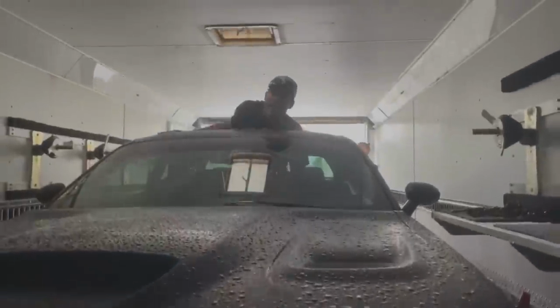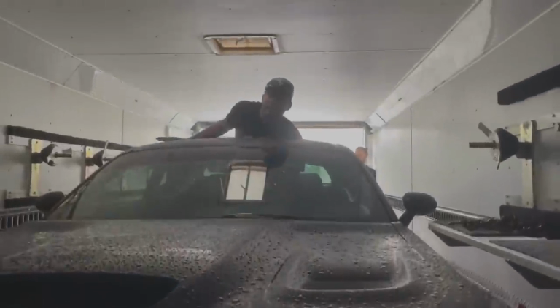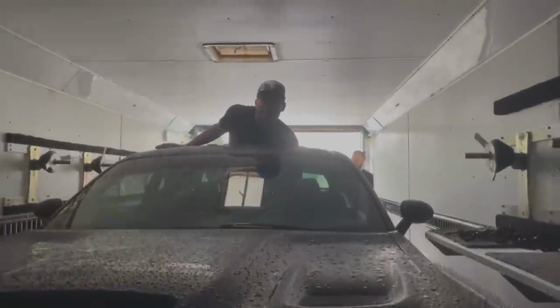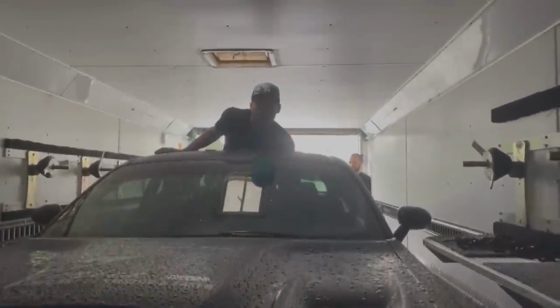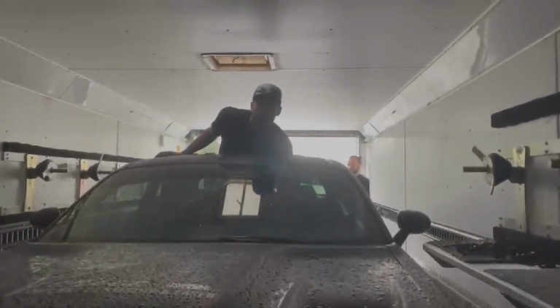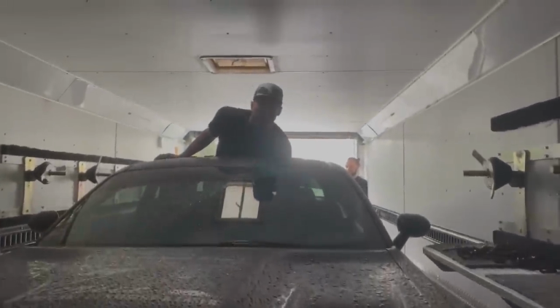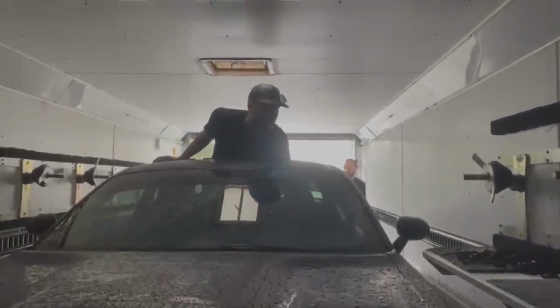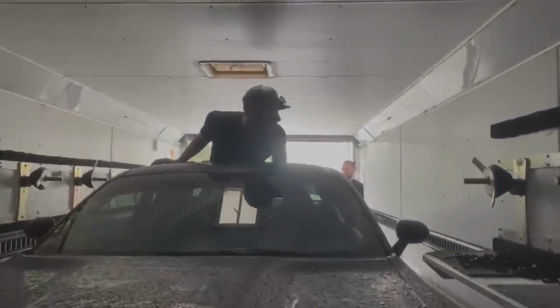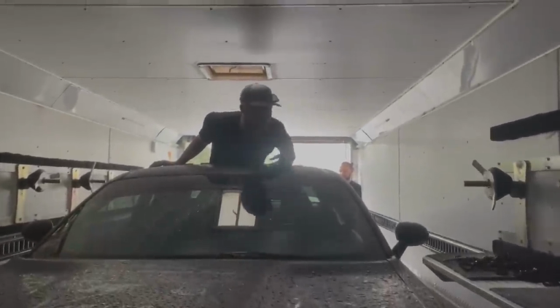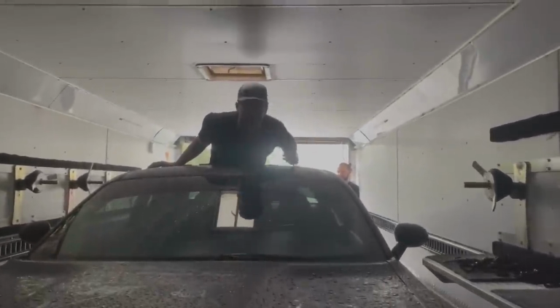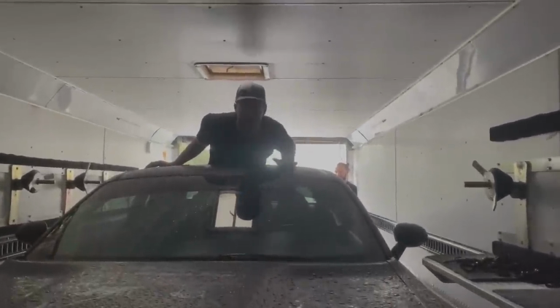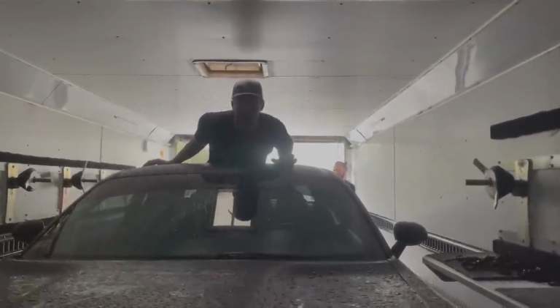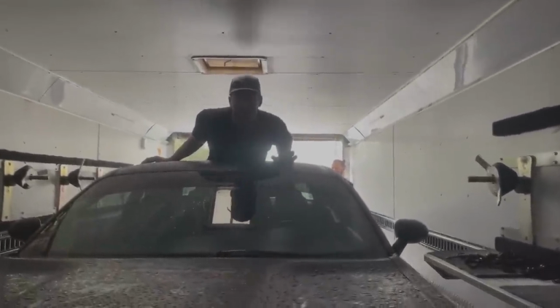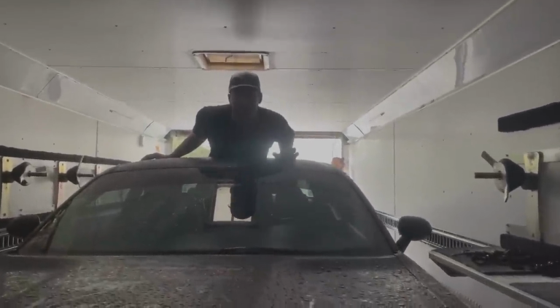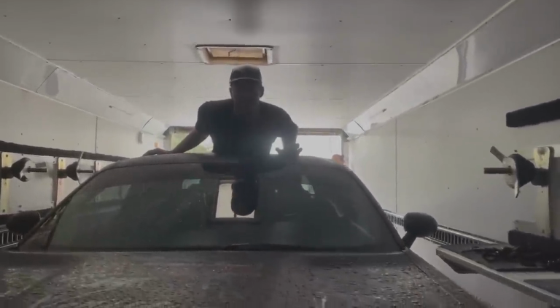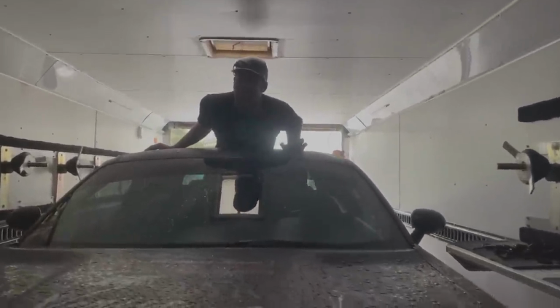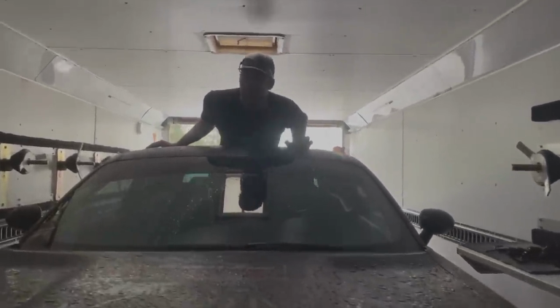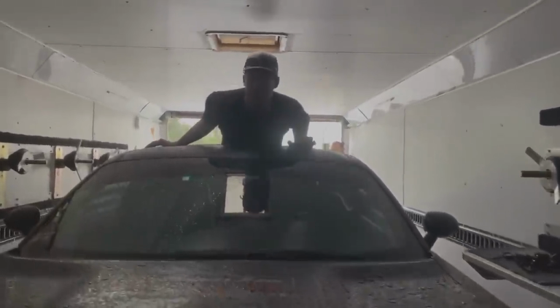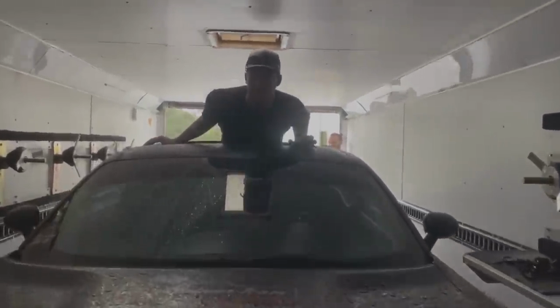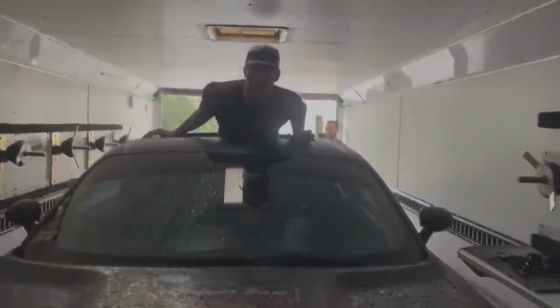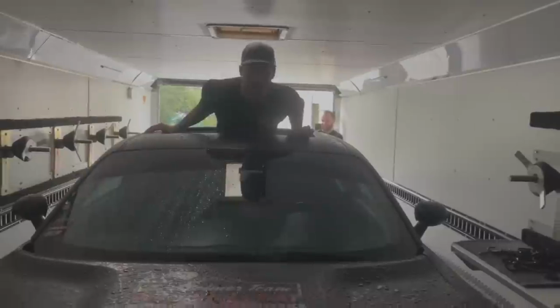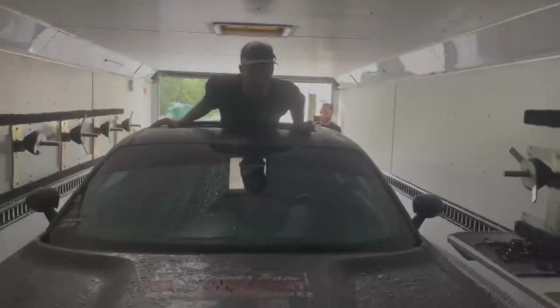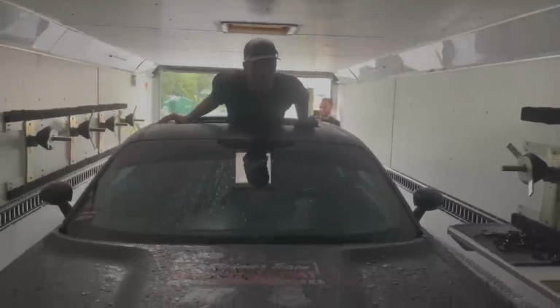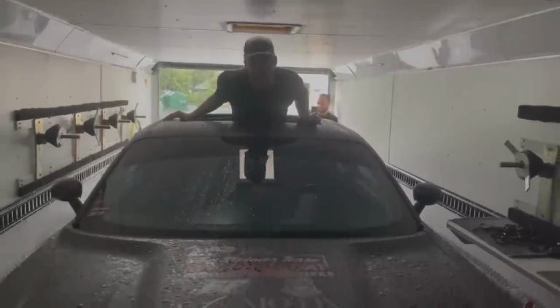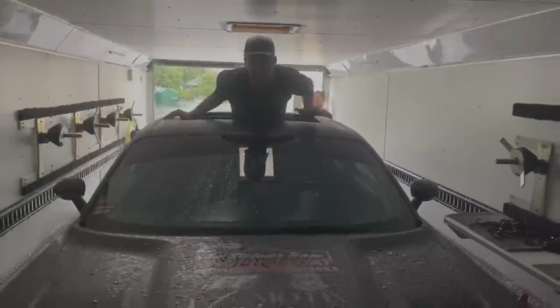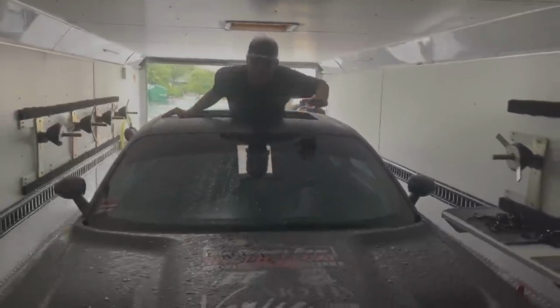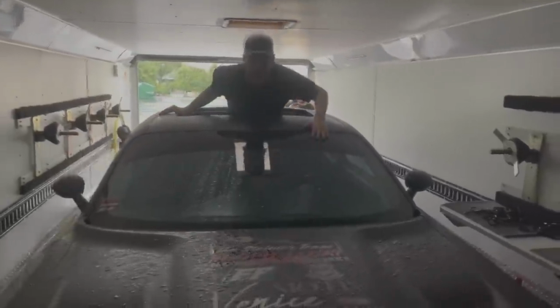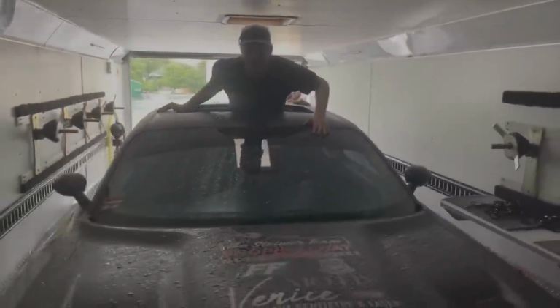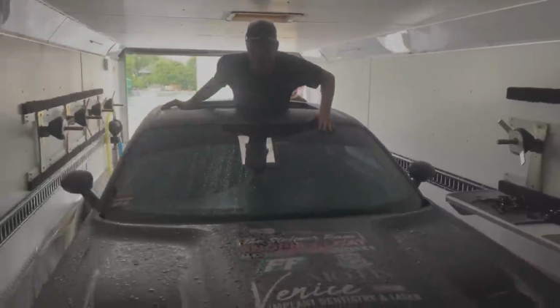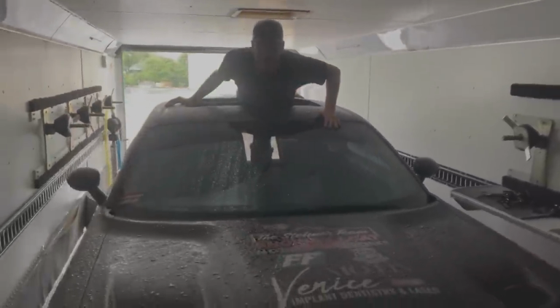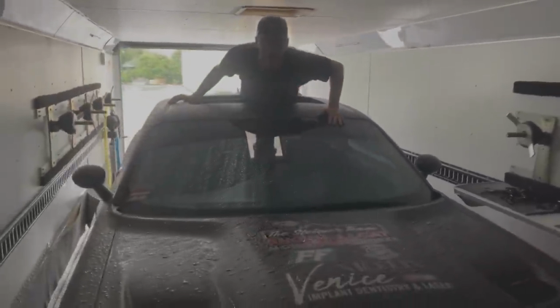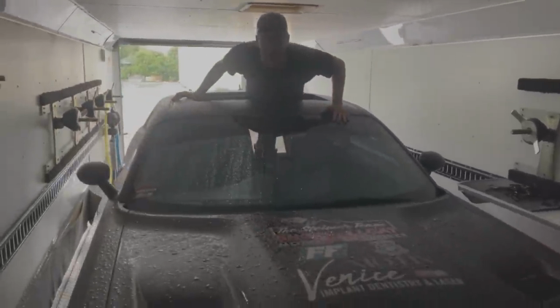Hey guys, if you want to see a sick burnout, make sure you subscribe because we're heading to Bristol, baby!